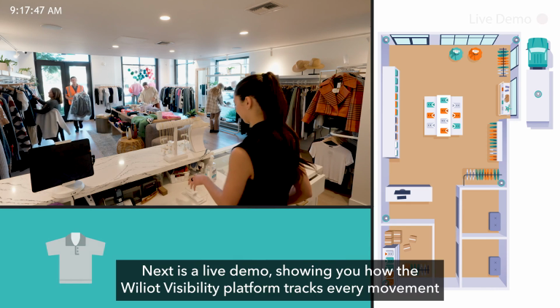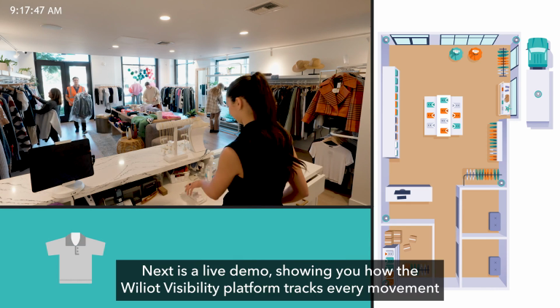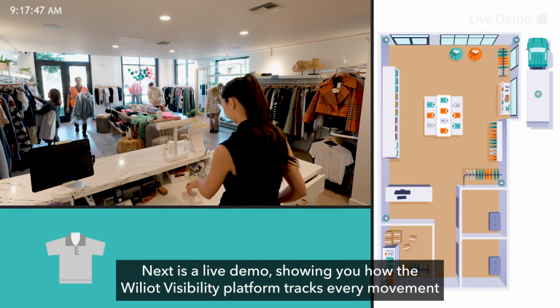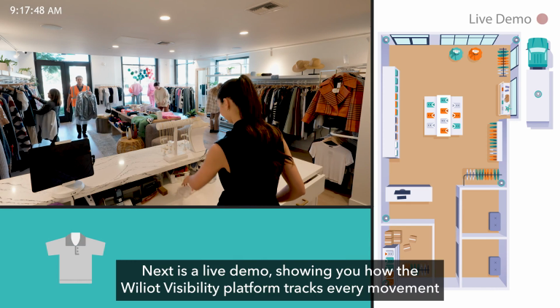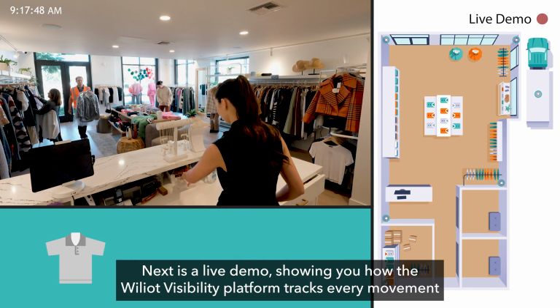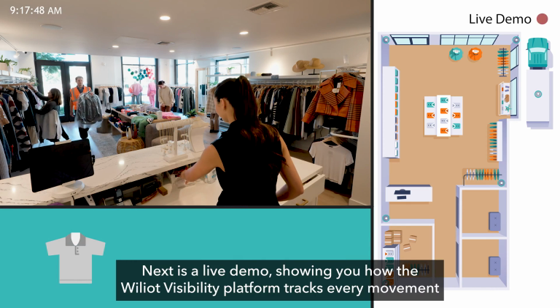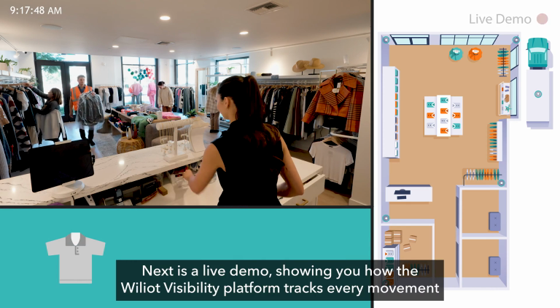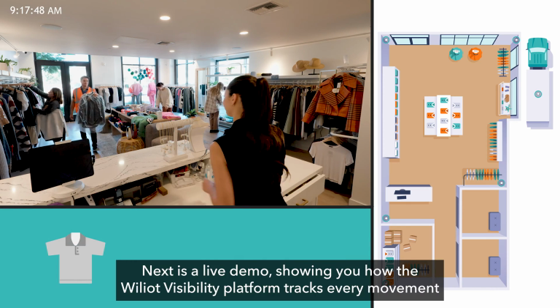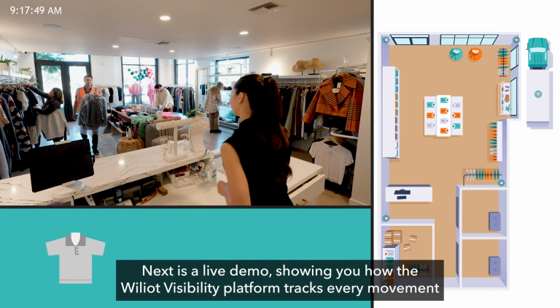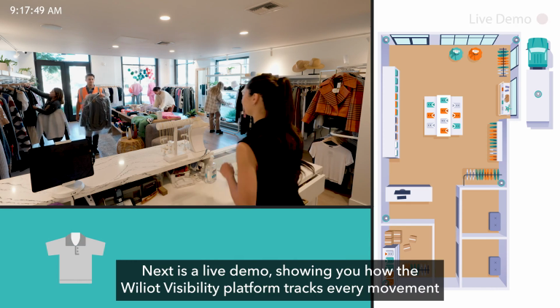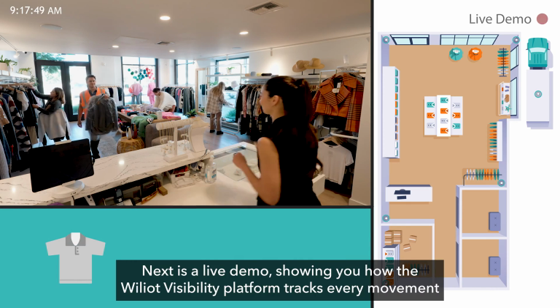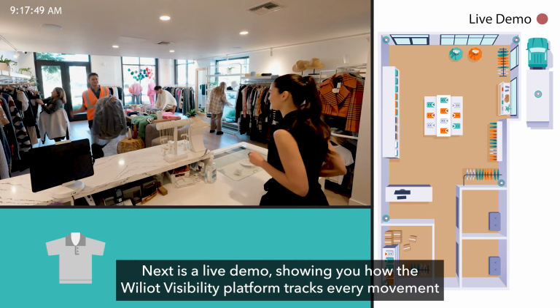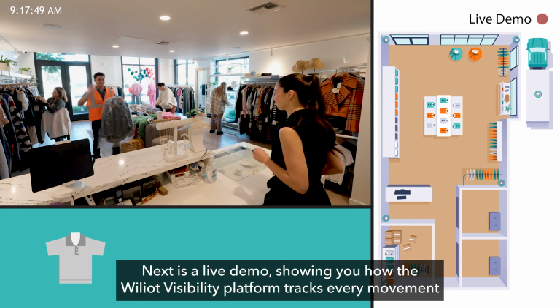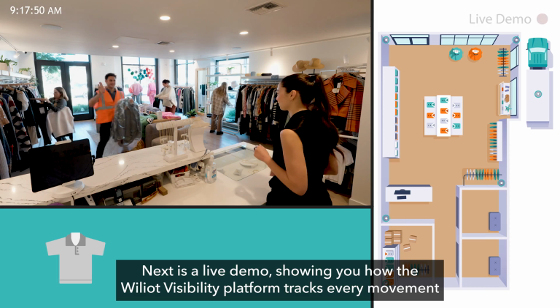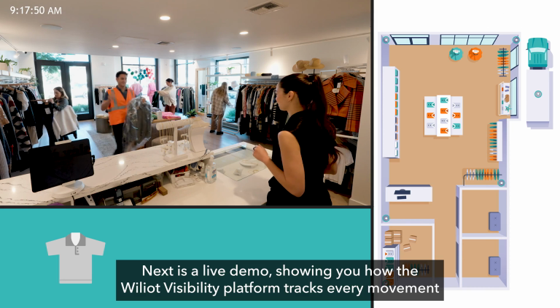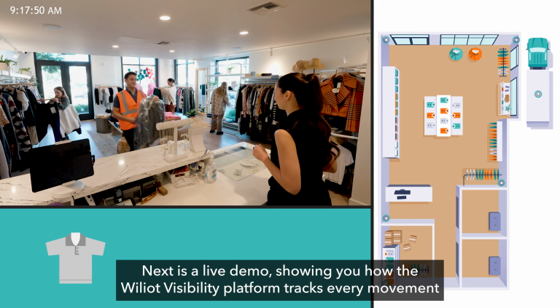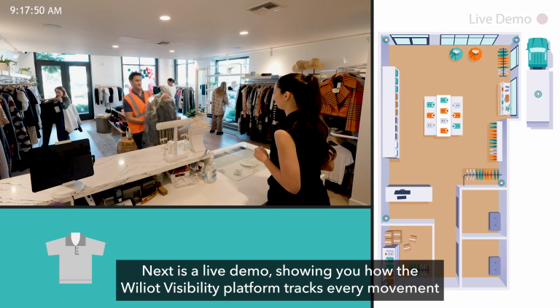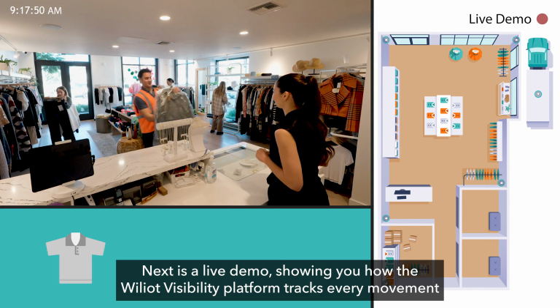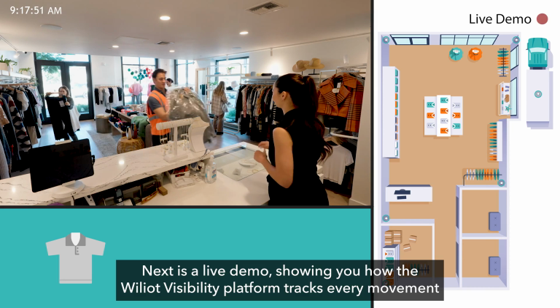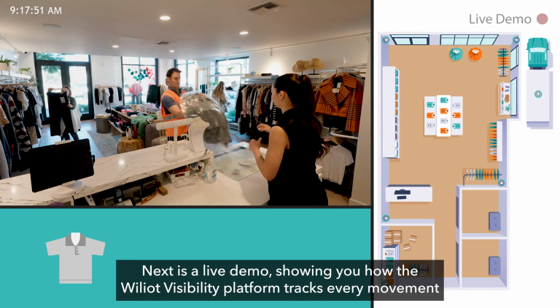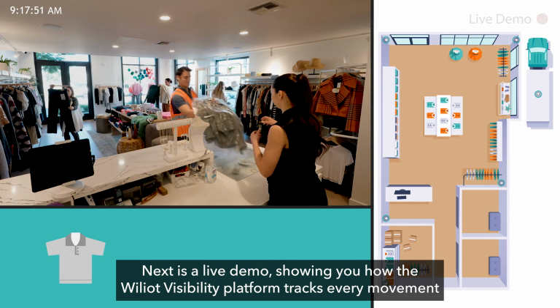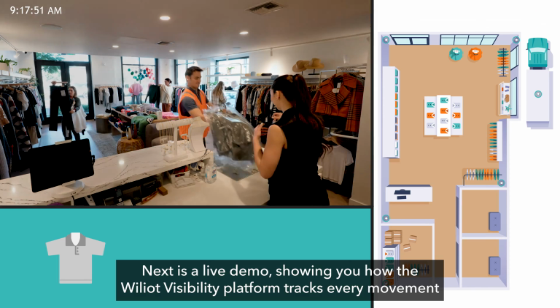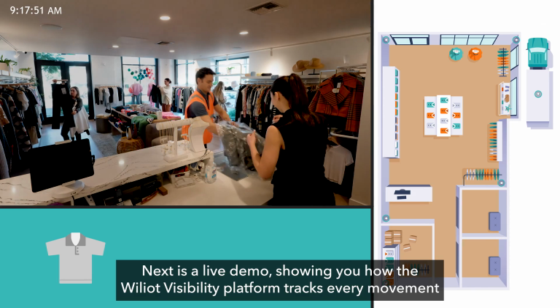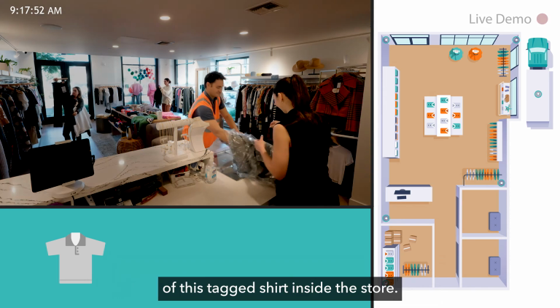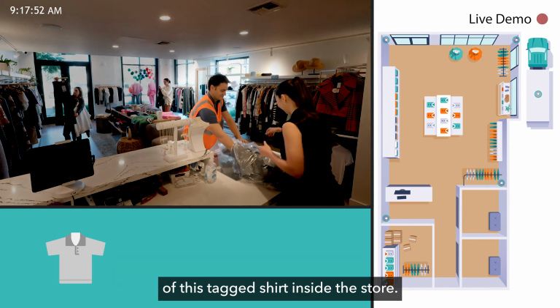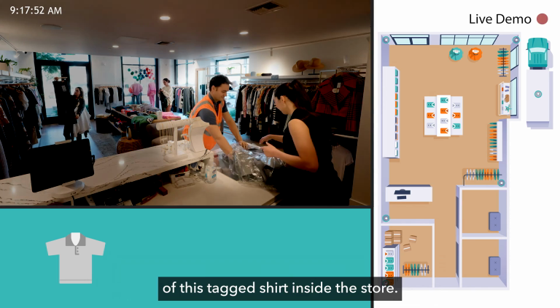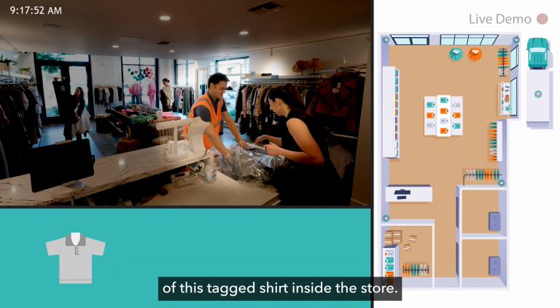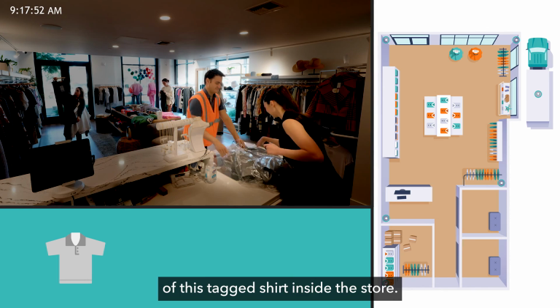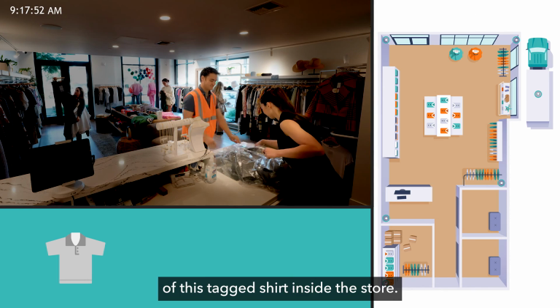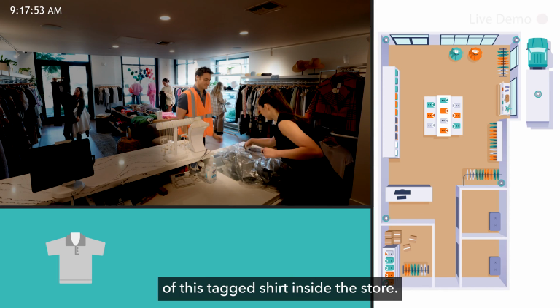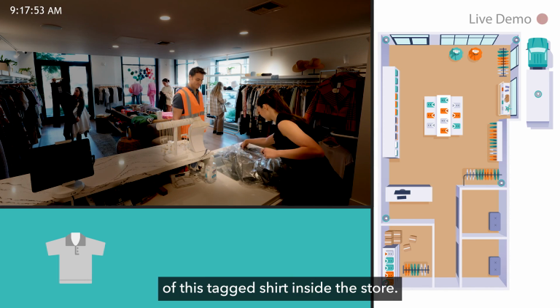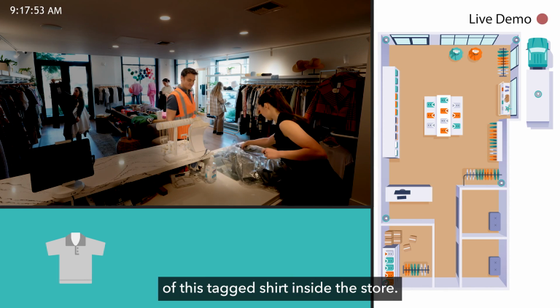Next is a live demo, showing you how the Williat visibility platform tracks every movement of this tagged shirt from inside the store.